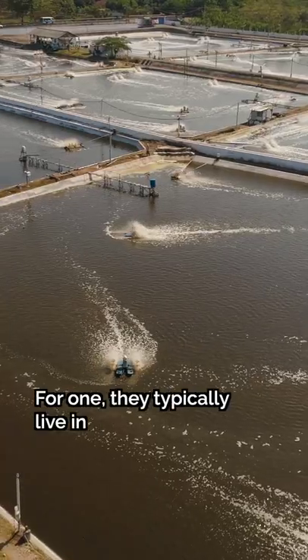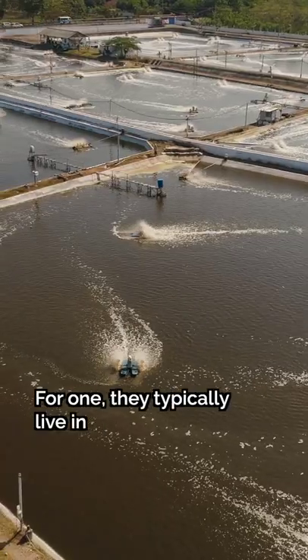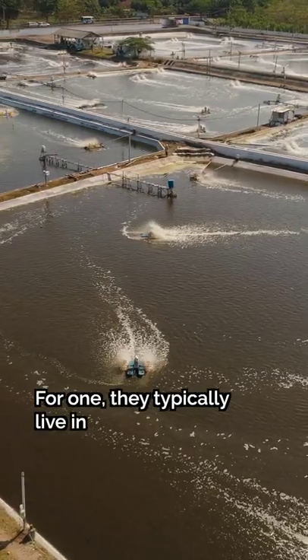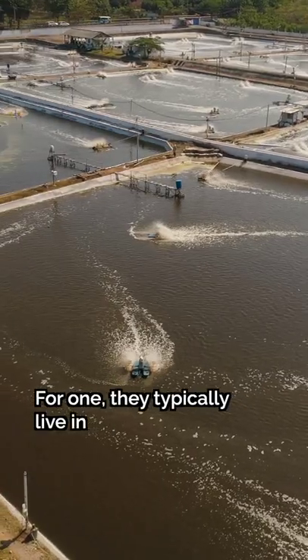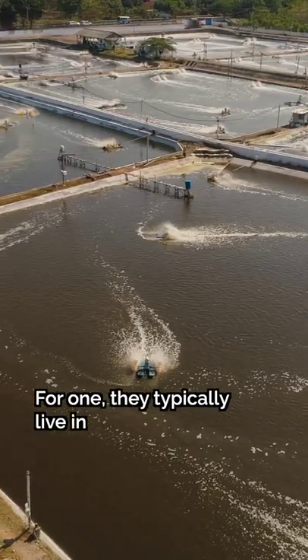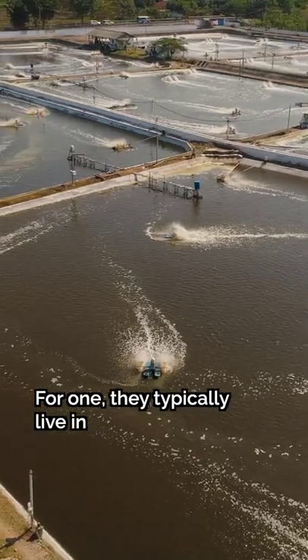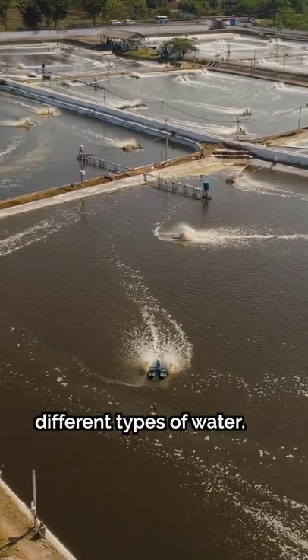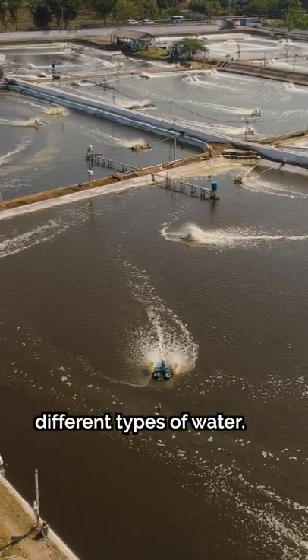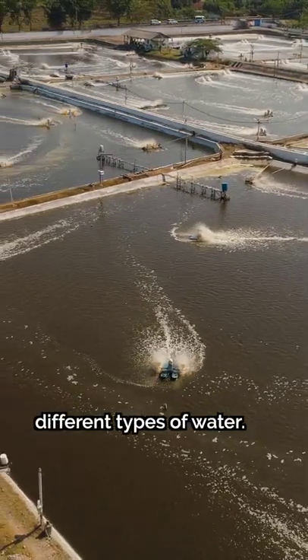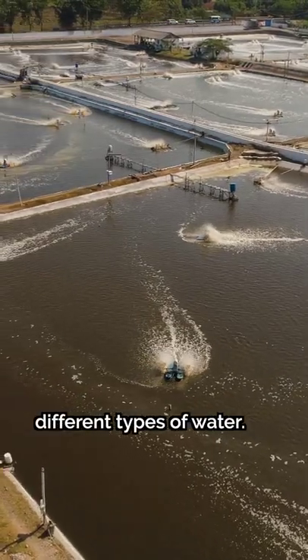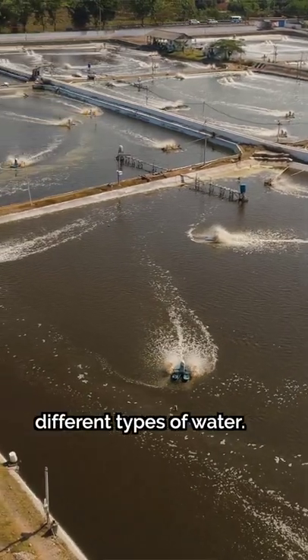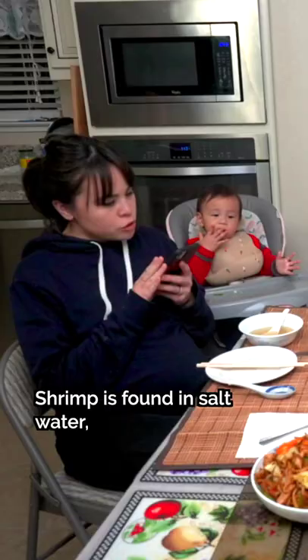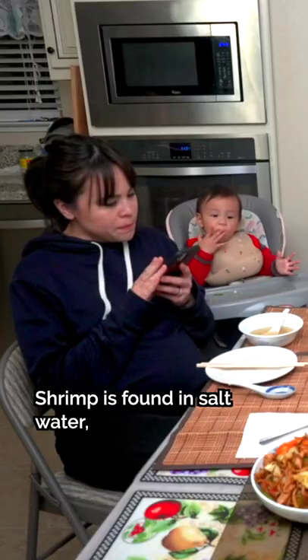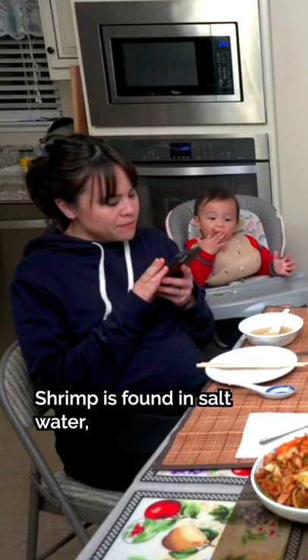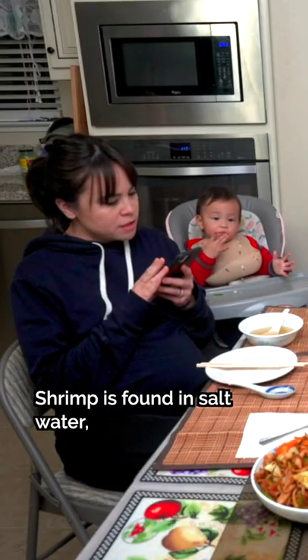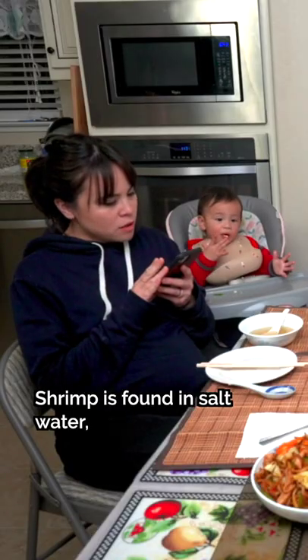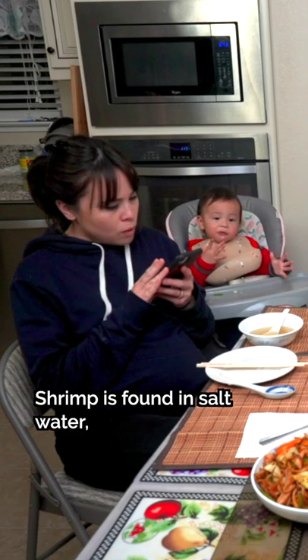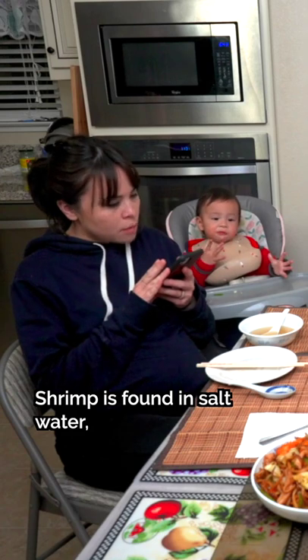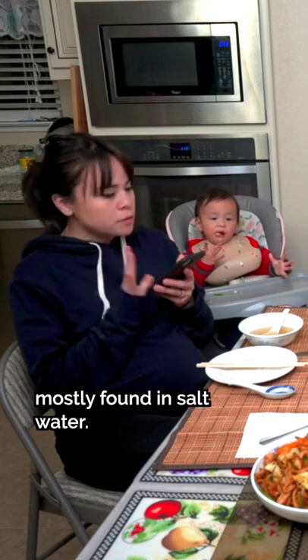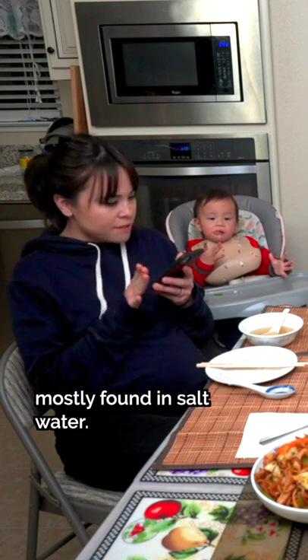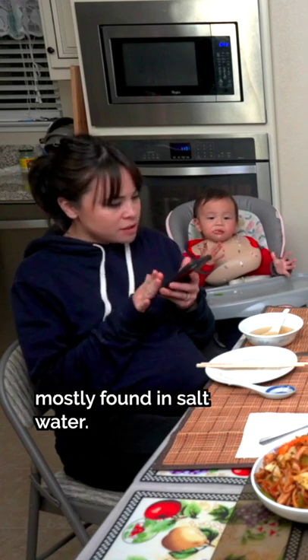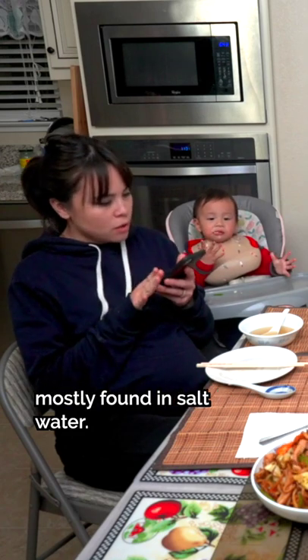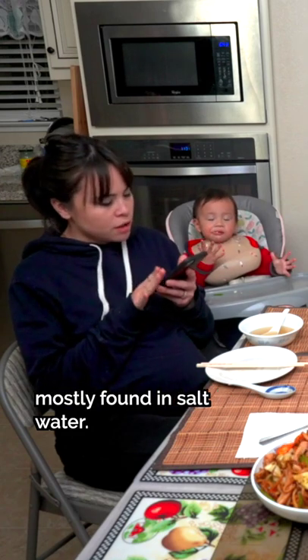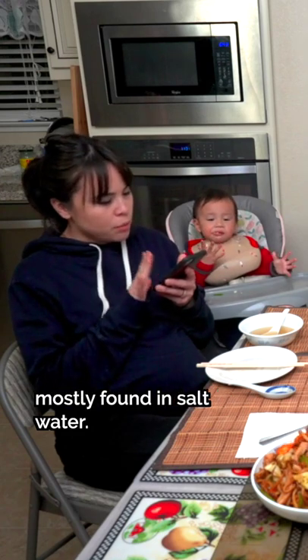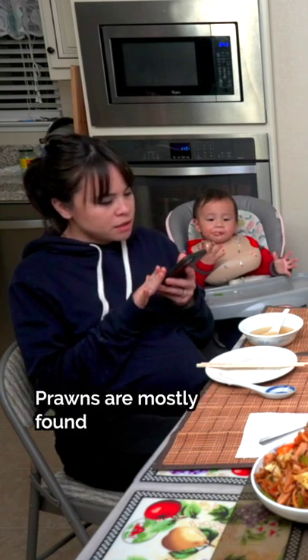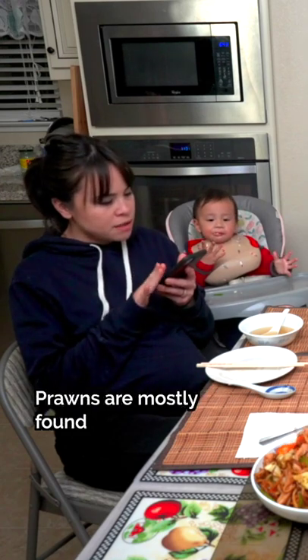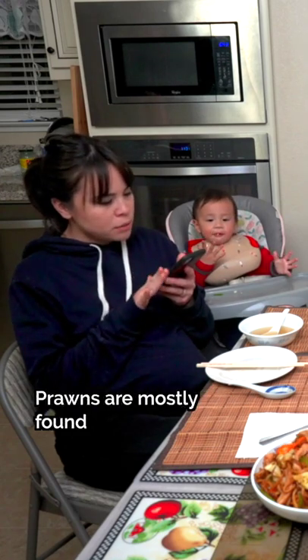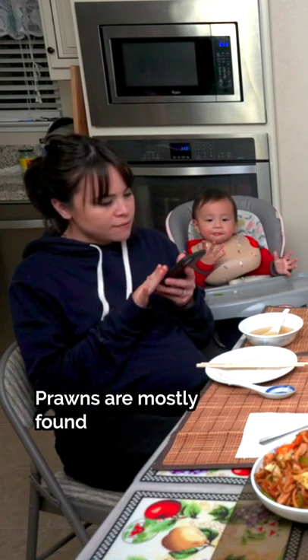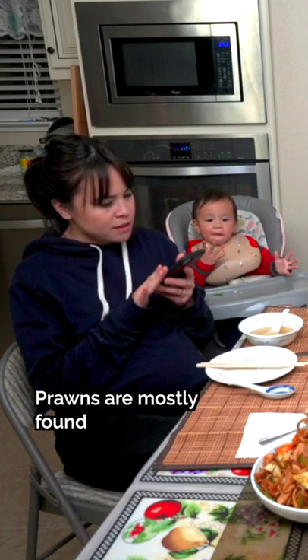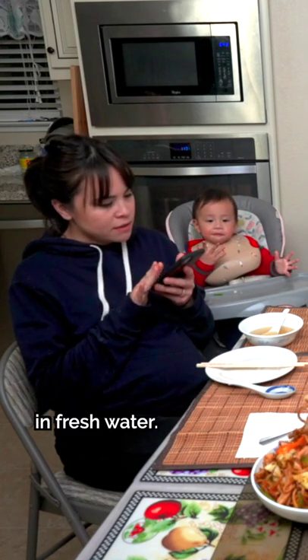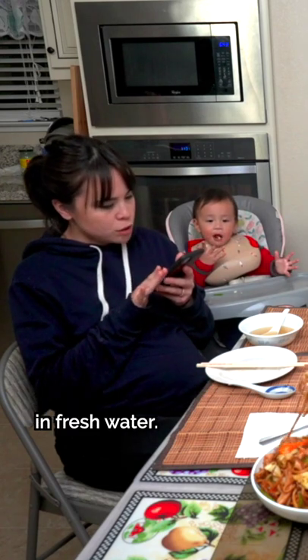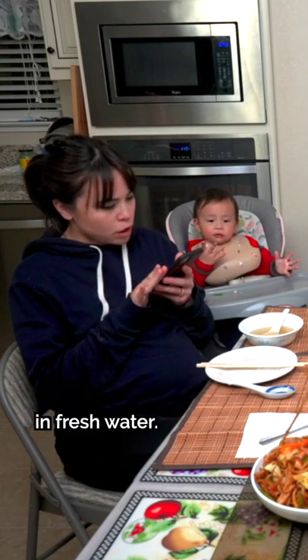For one, they typically live in different types of water. Shrimp is mostly found in salt water, while prawns are mostly found in fresh water.